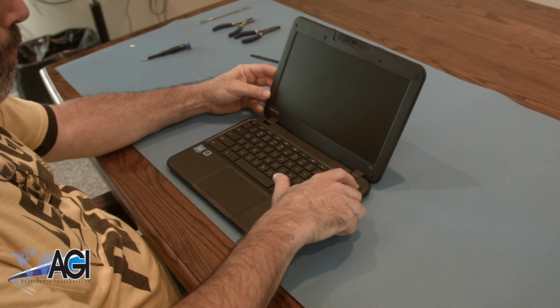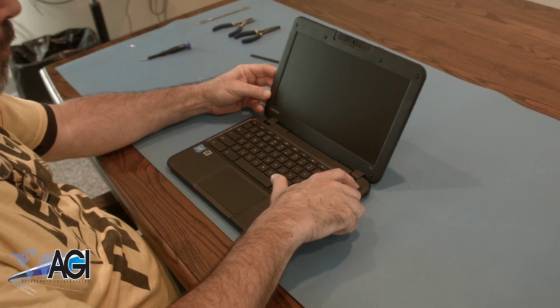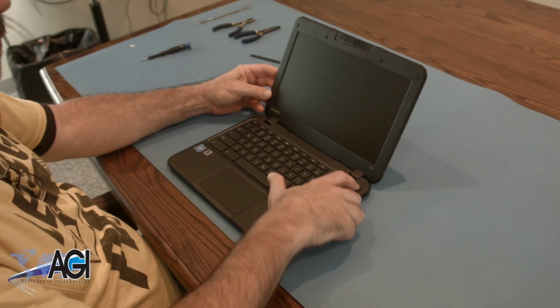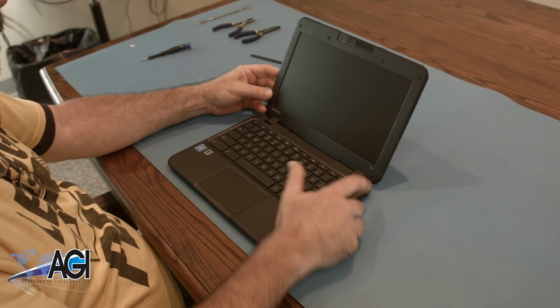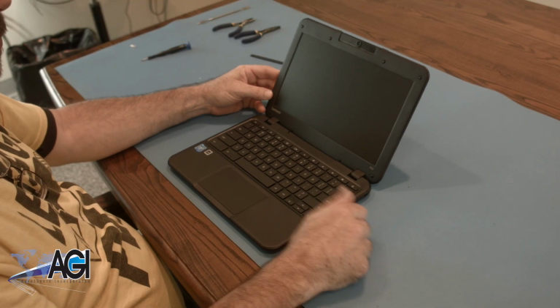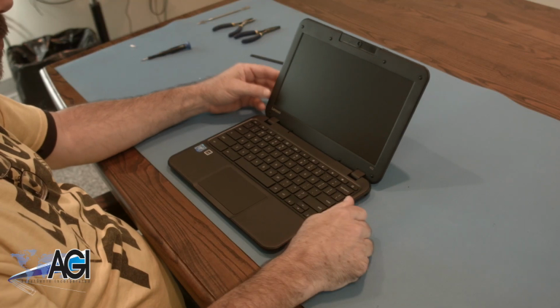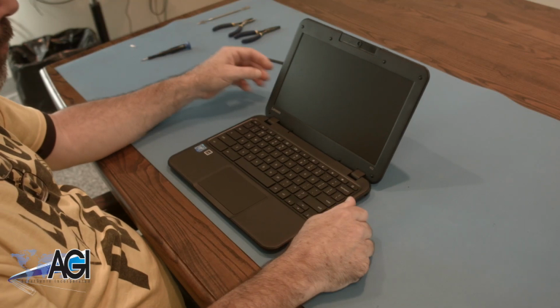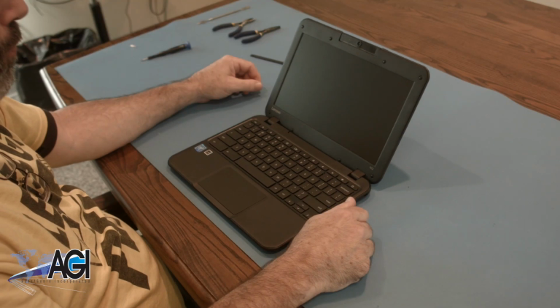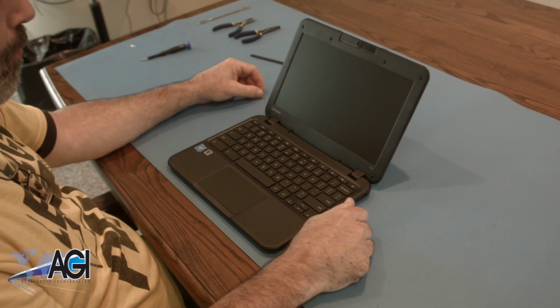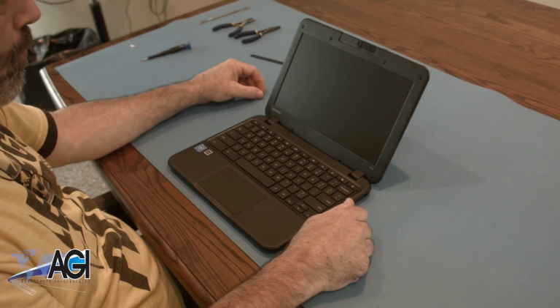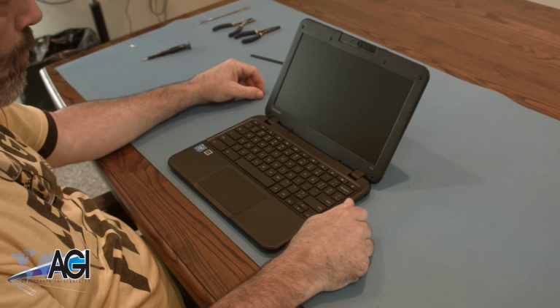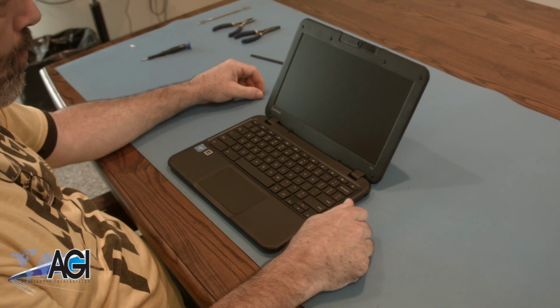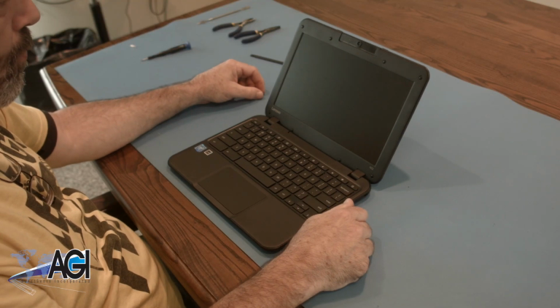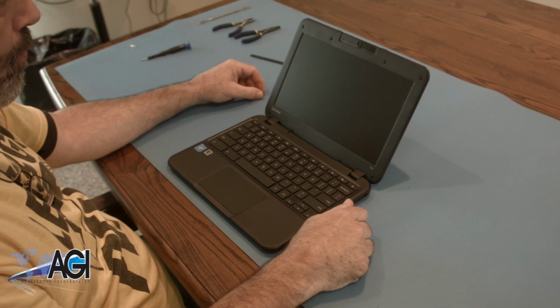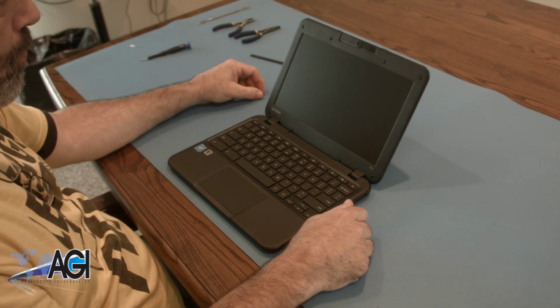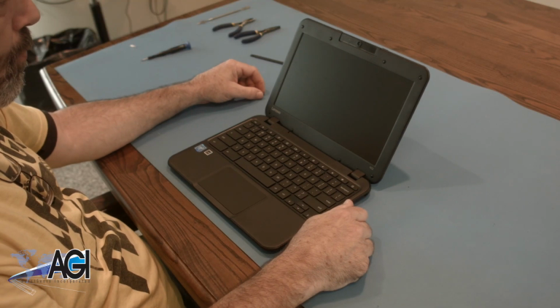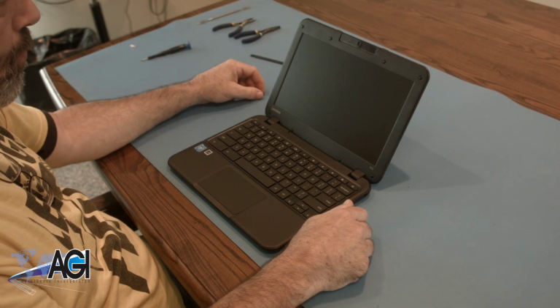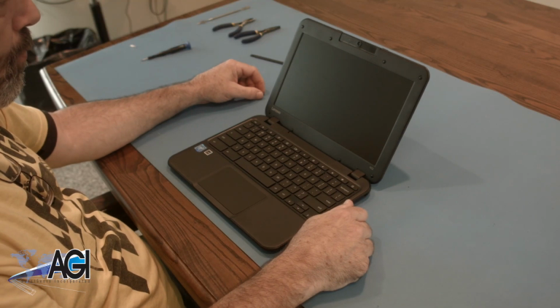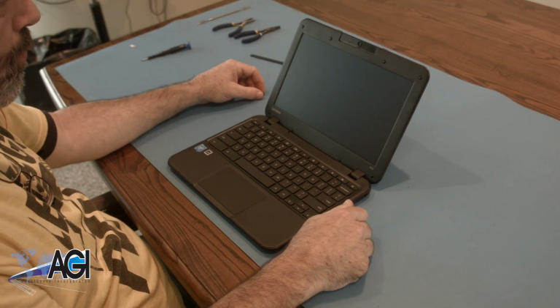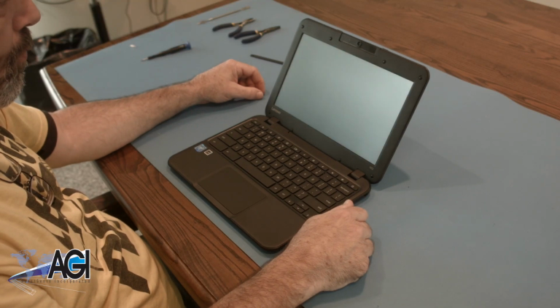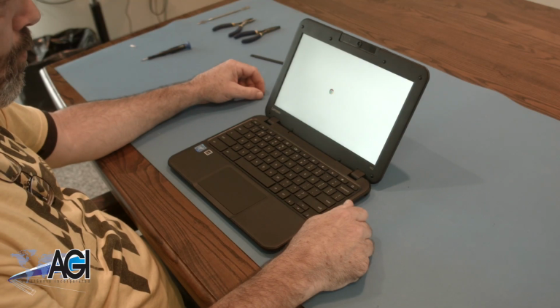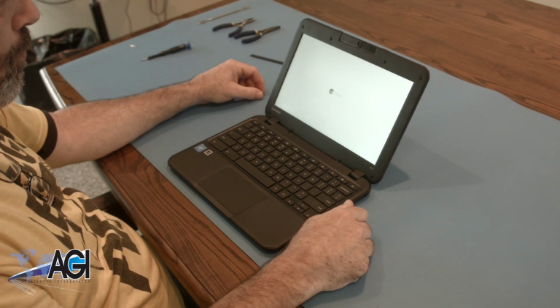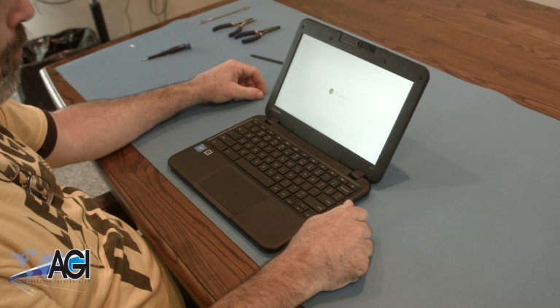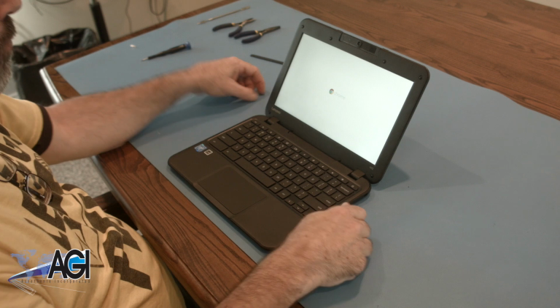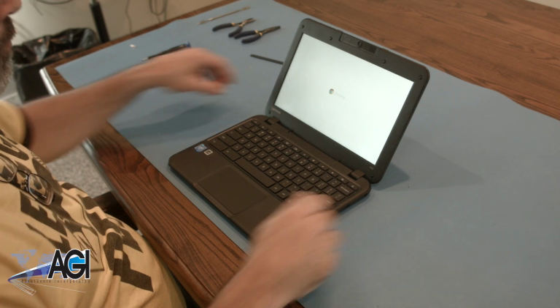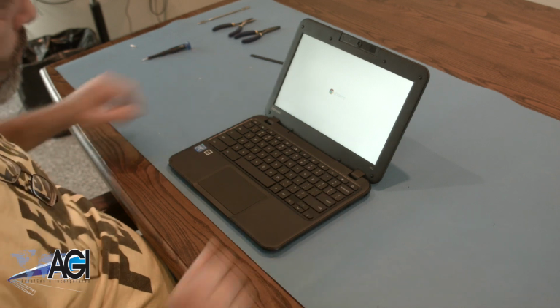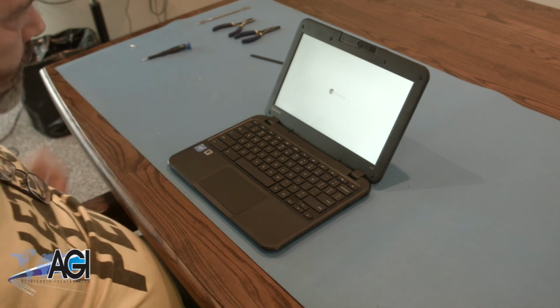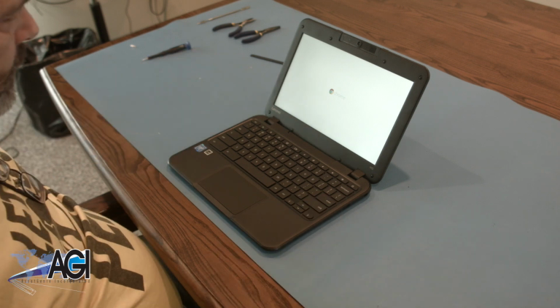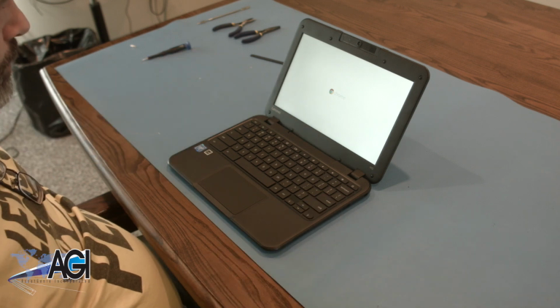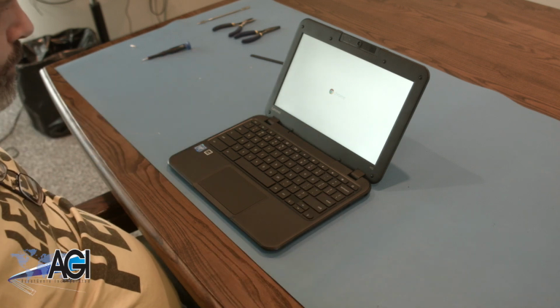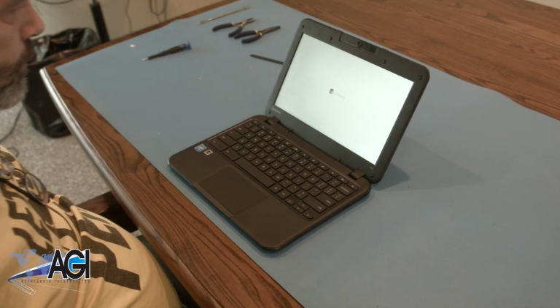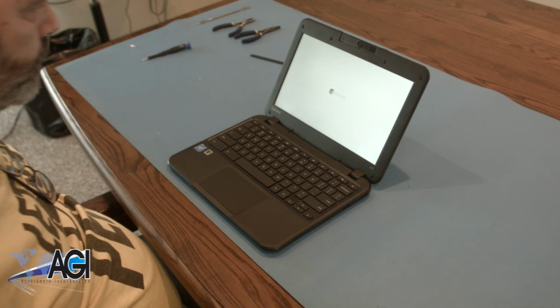You have now successfully replaced the palm rest assembly on your Lenovo Chromebook. Nice job.